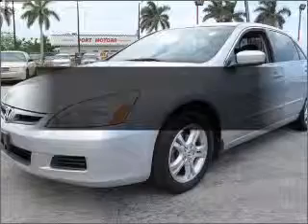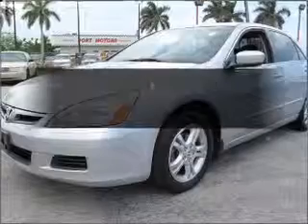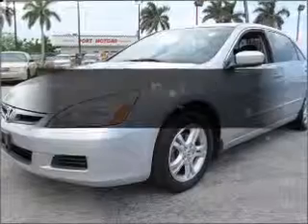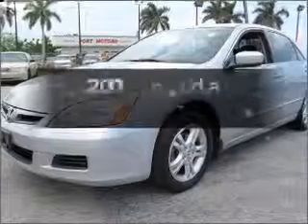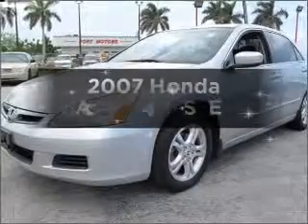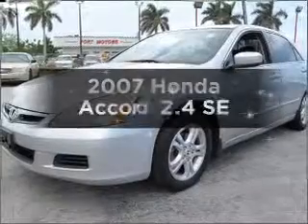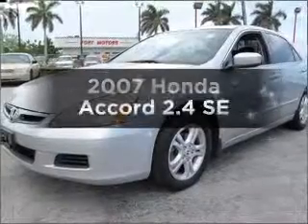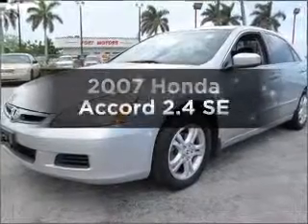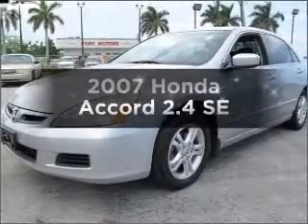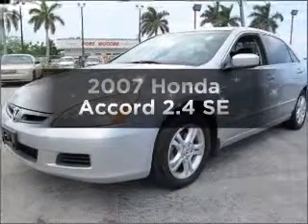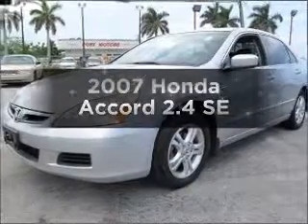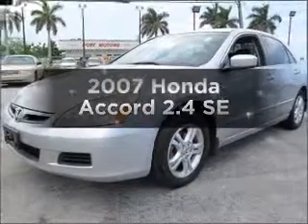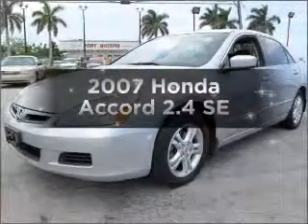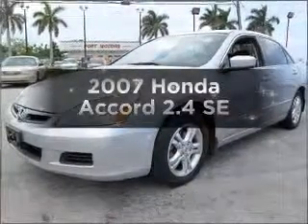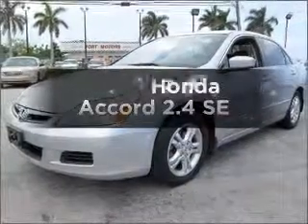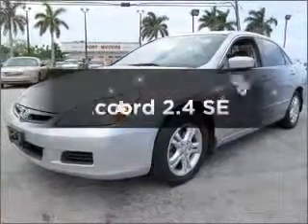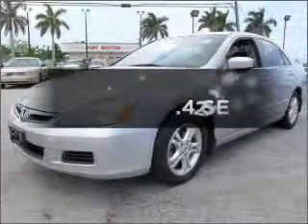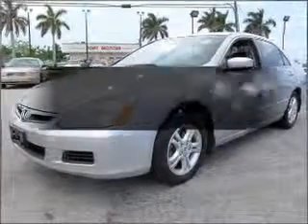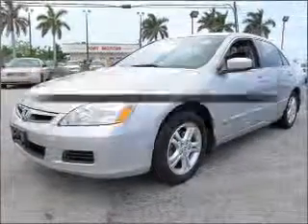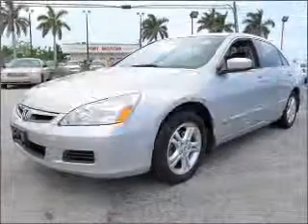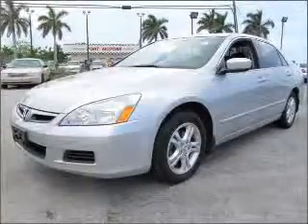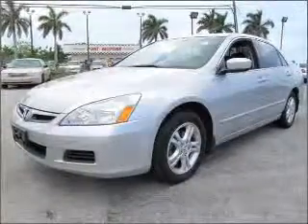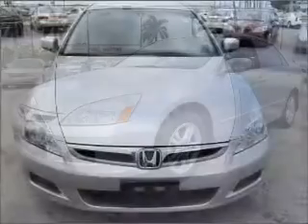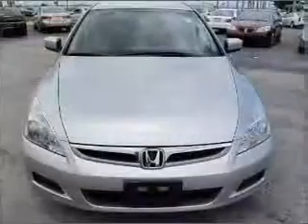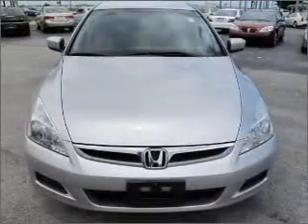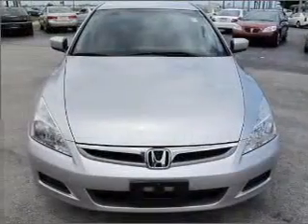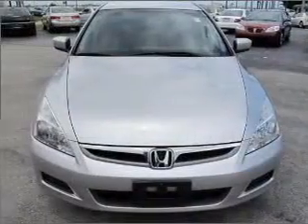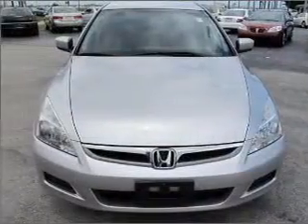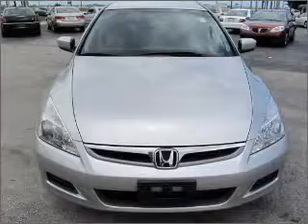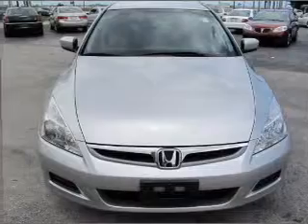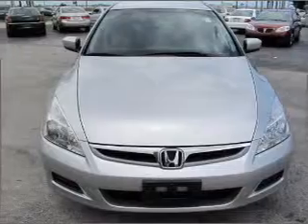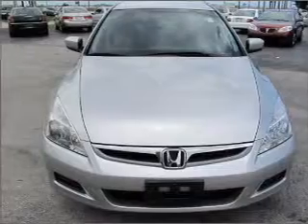Presenting the 2007 Honda Accord. If you're looking for an automobile with great attributes, look no further.